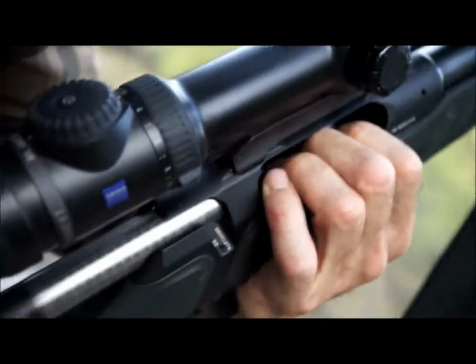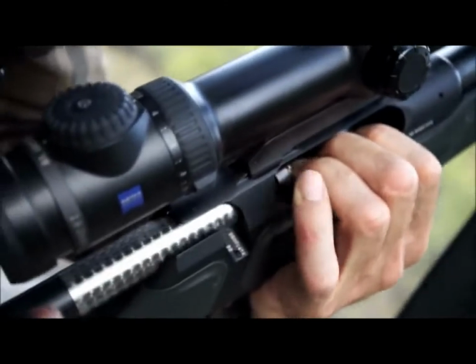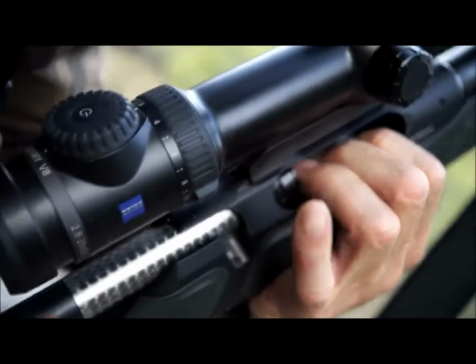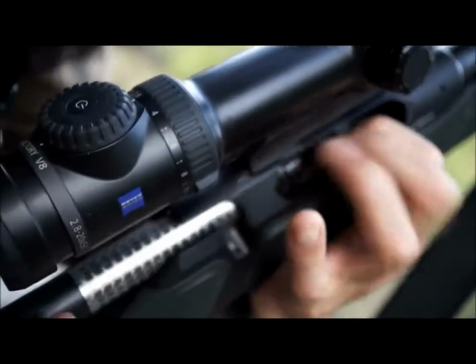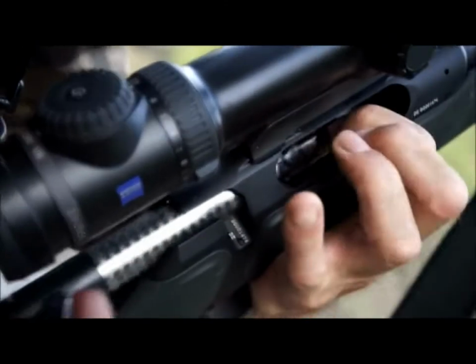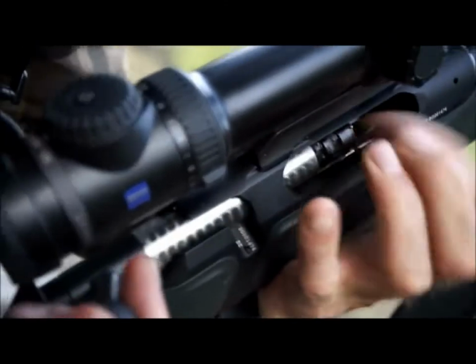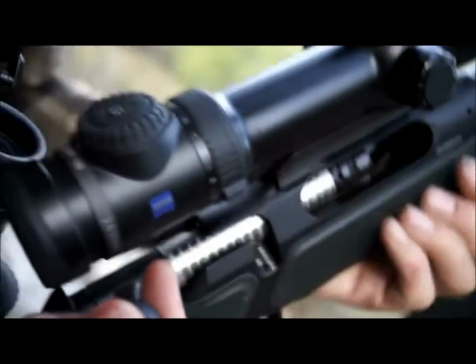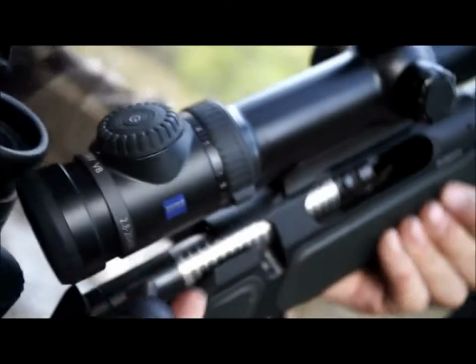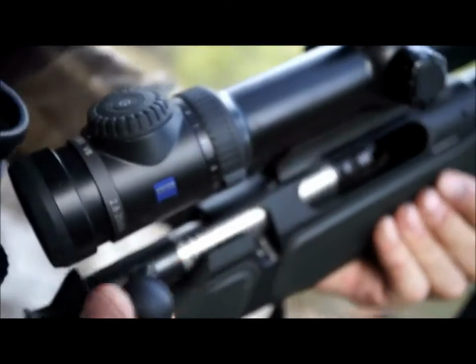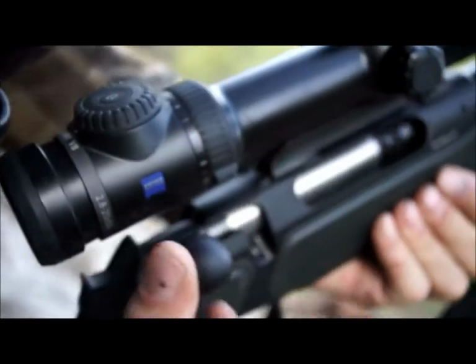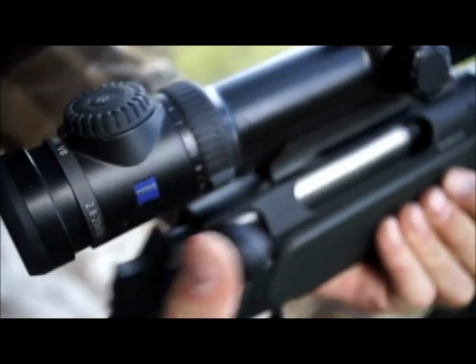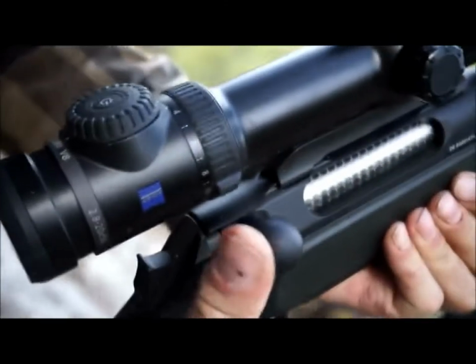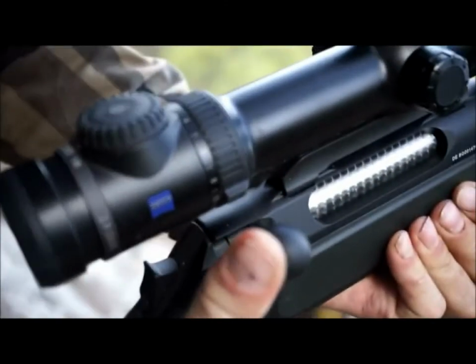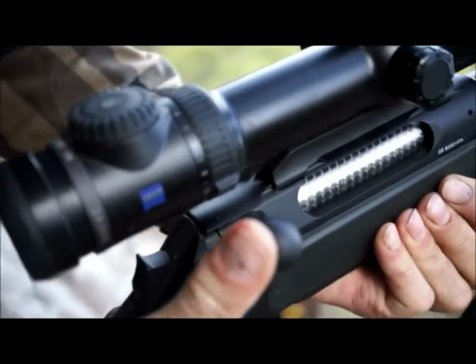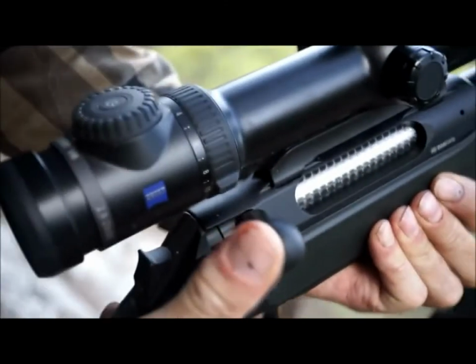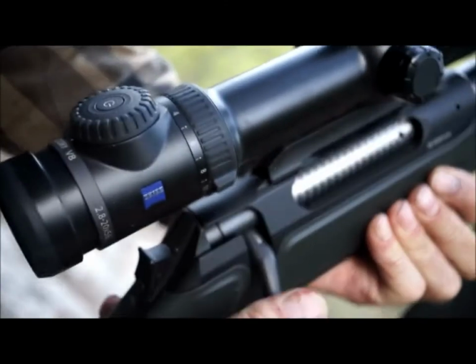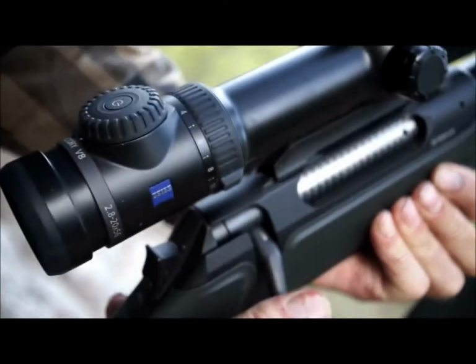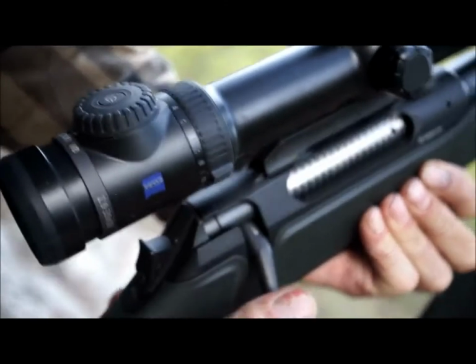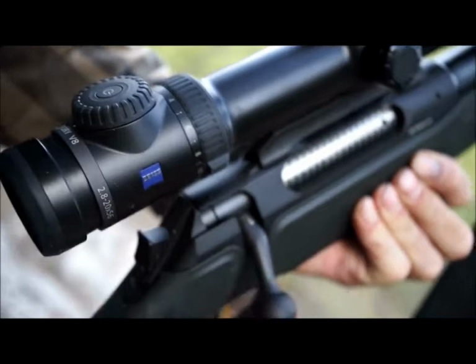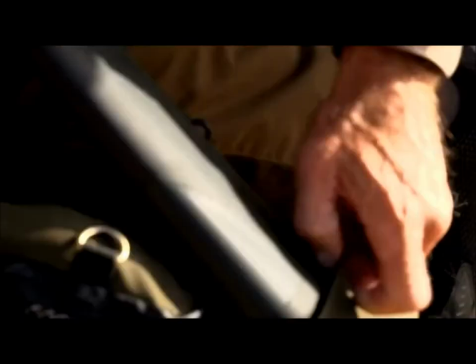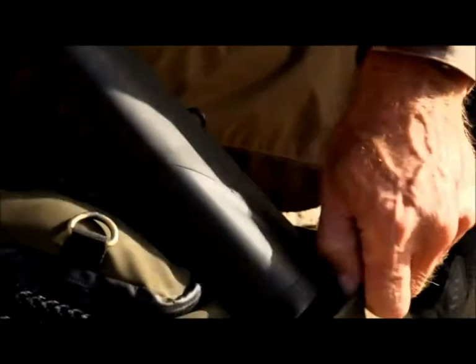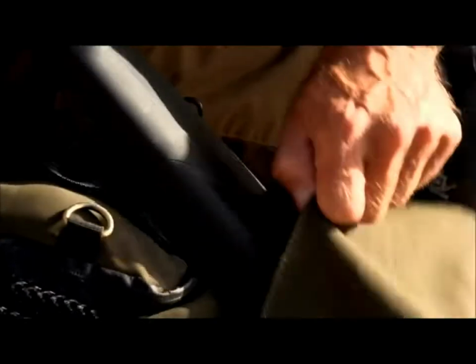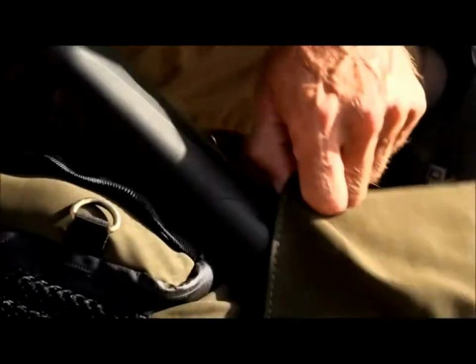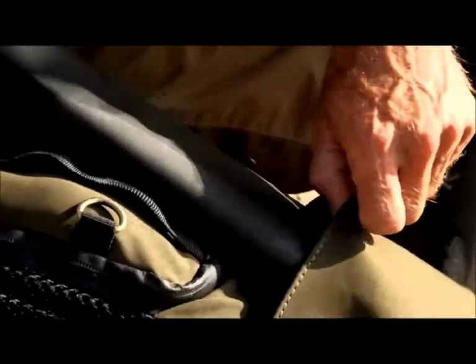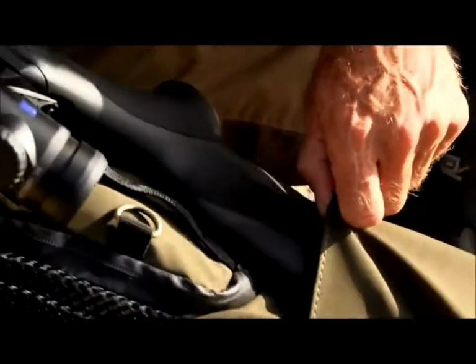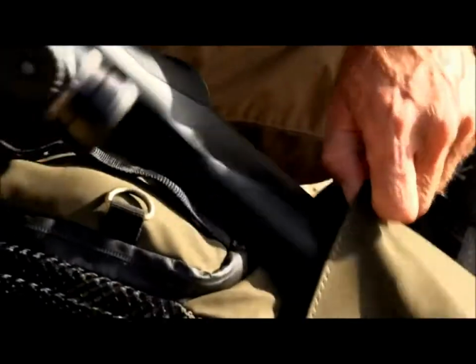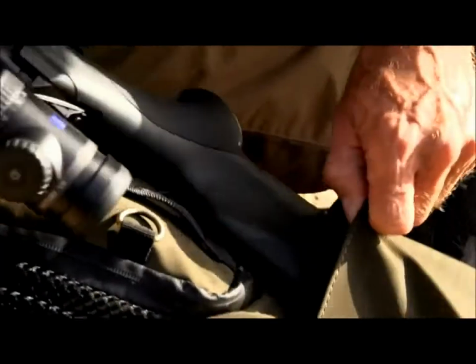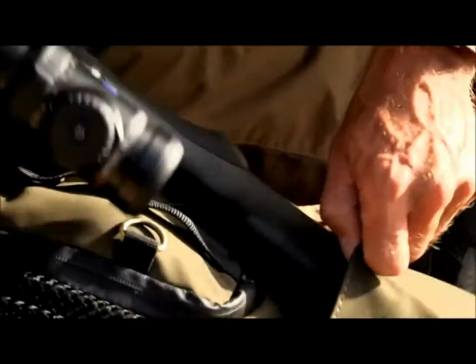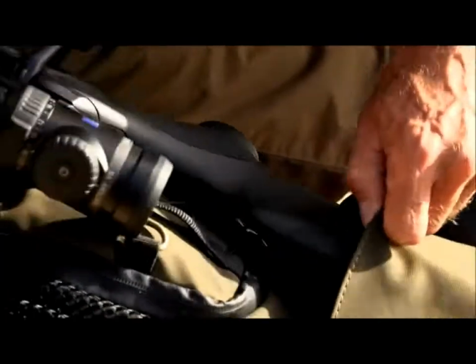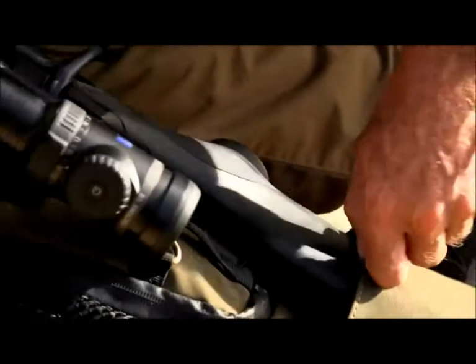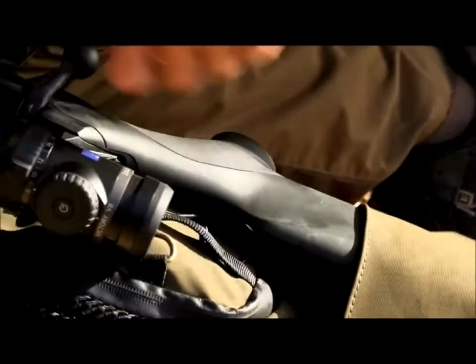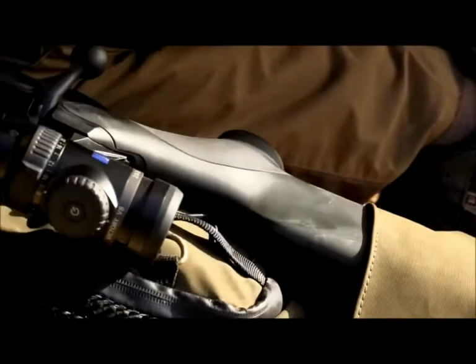For this hunt, Tim is using a Sauer 404 in 308, and his kit of choice is Harkila.